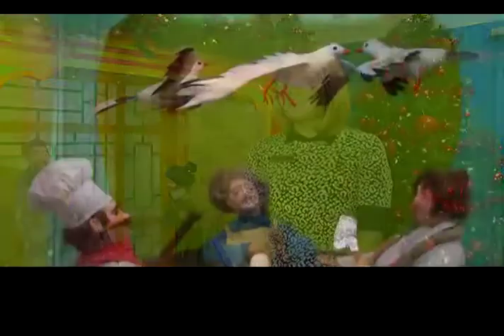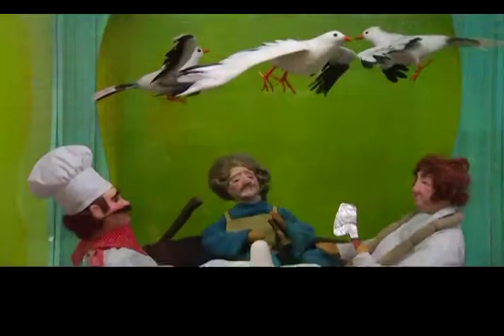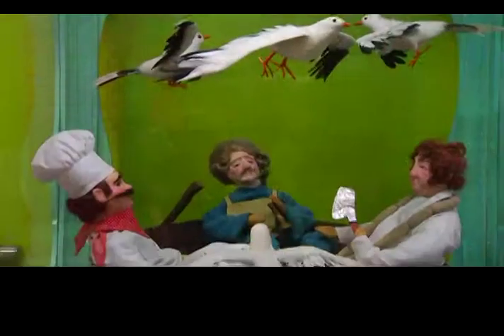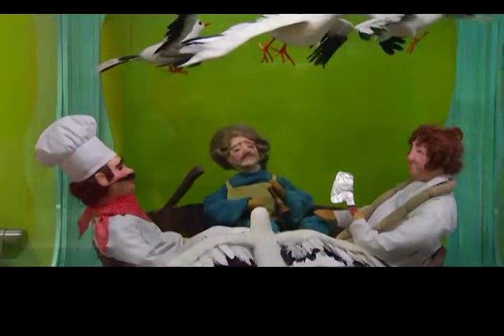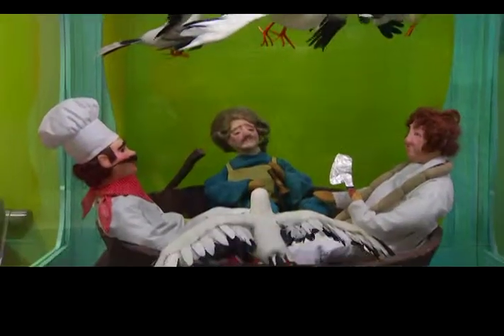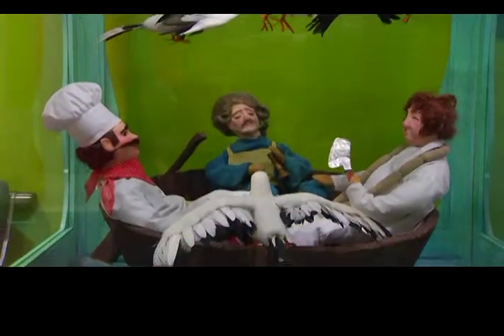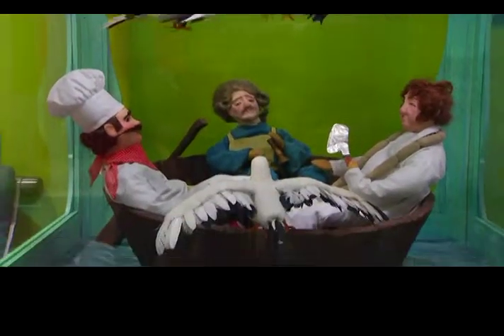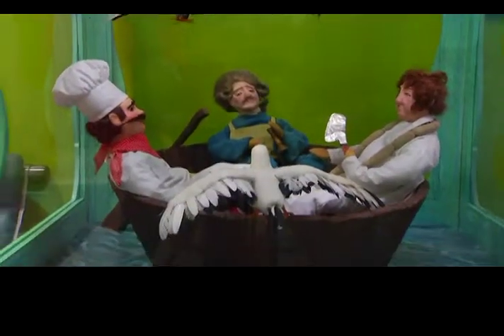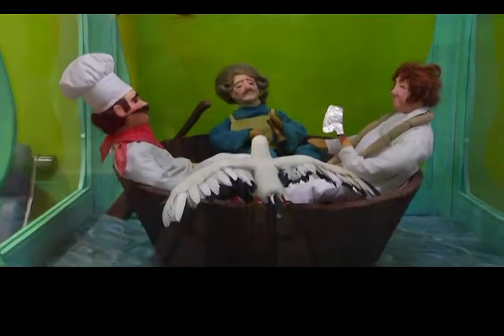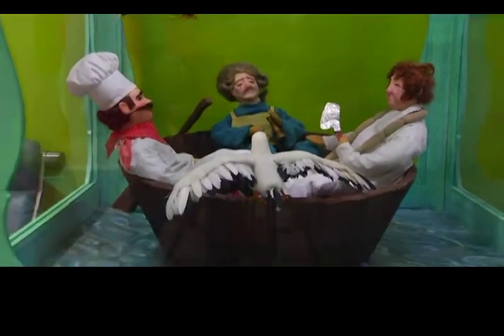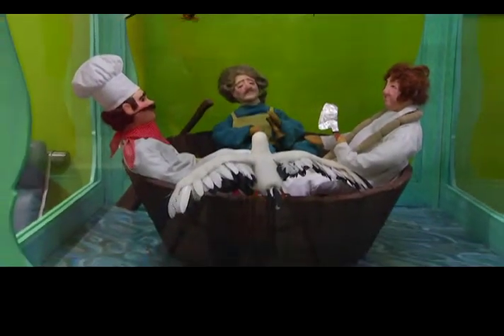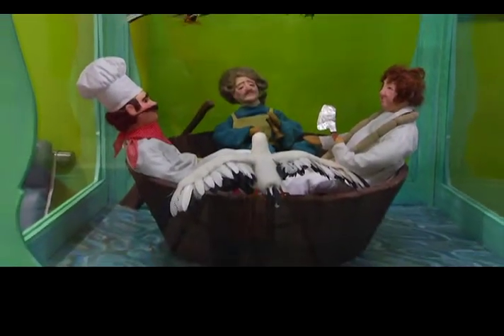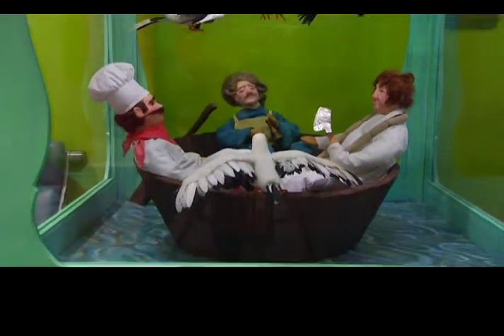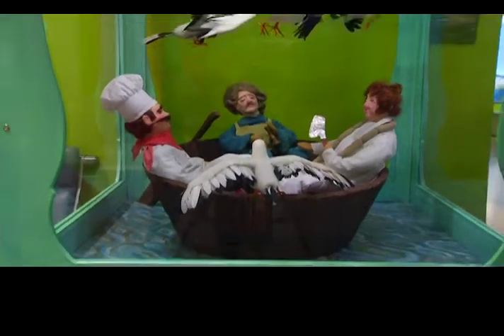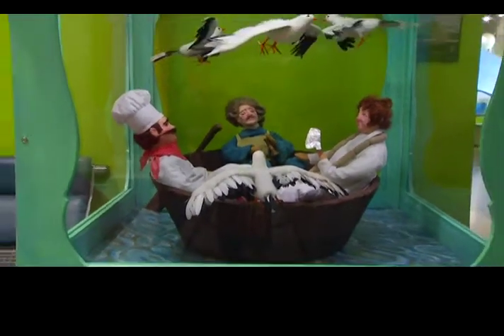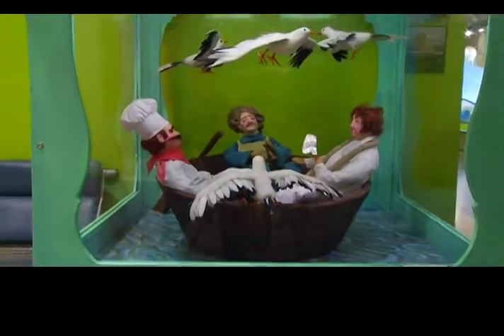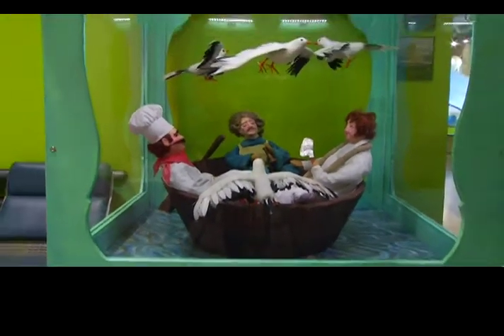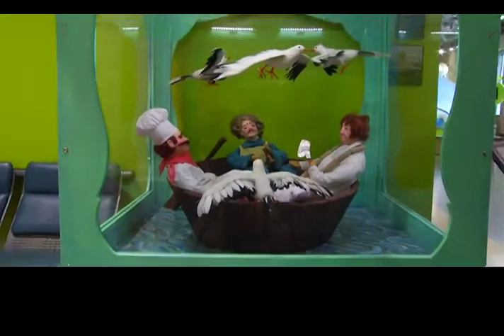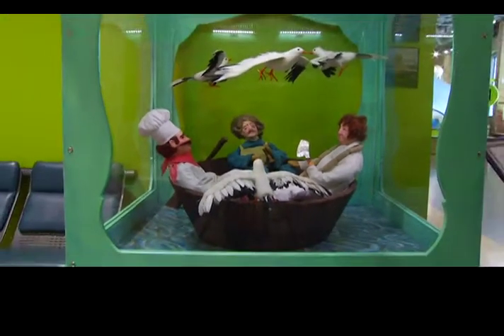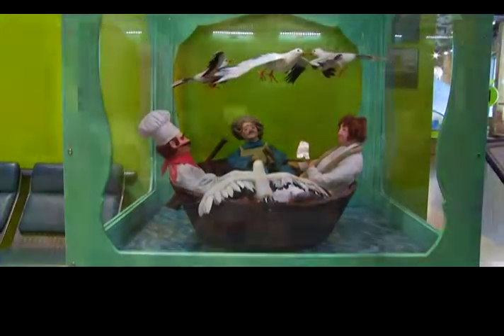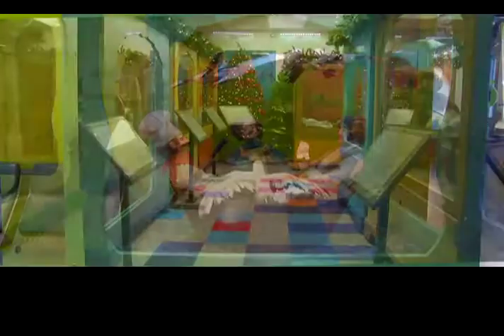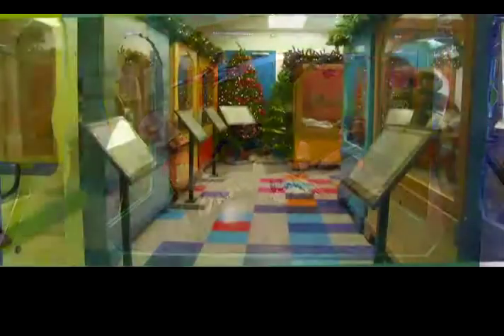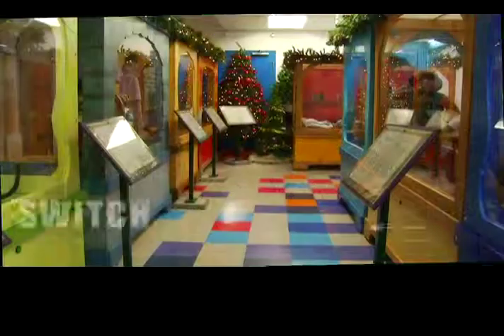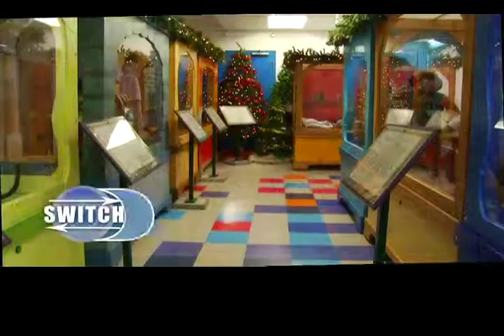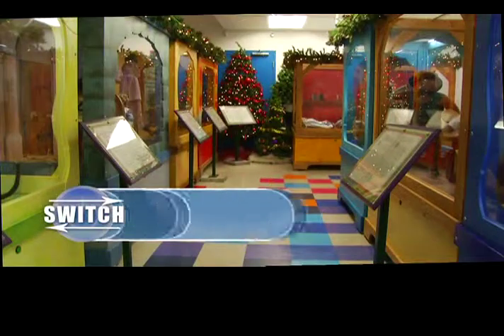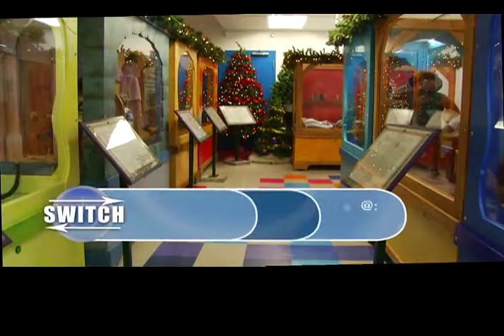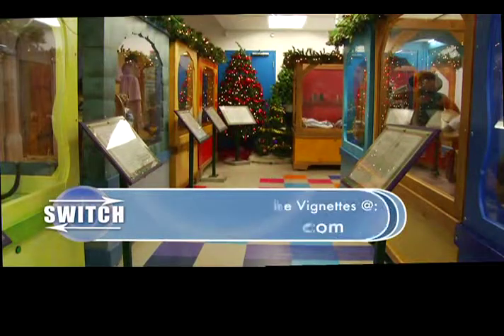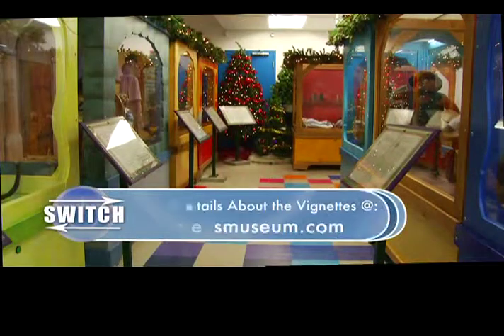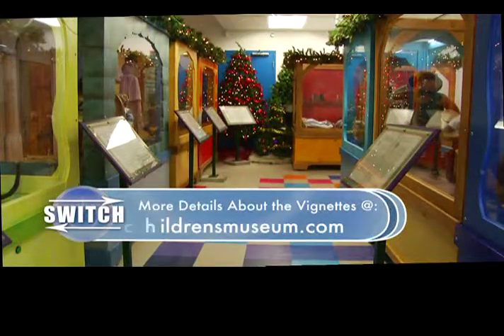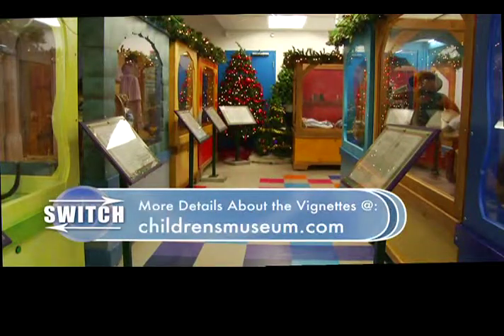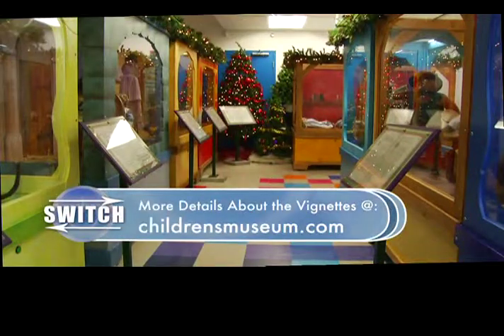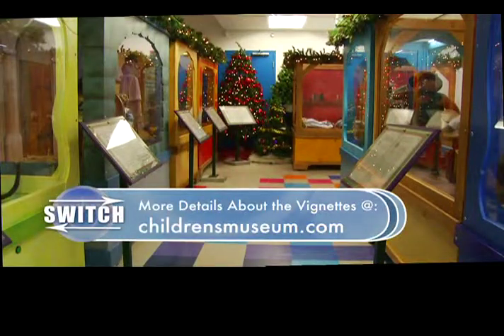The Eaton's Fairytale Vignettes are on display at the Children's Museum until January 4th. For Switch, I'm Tony Guerrero.